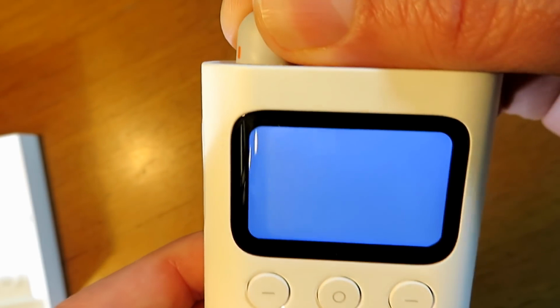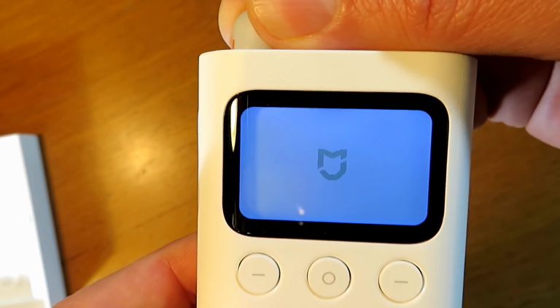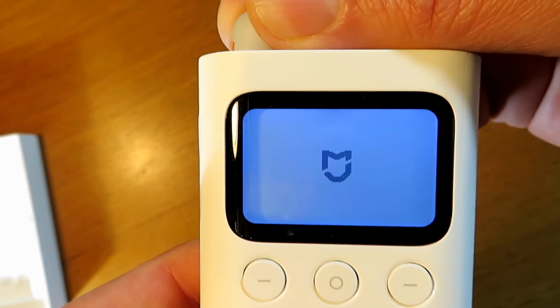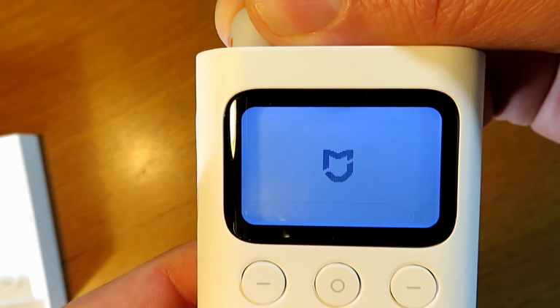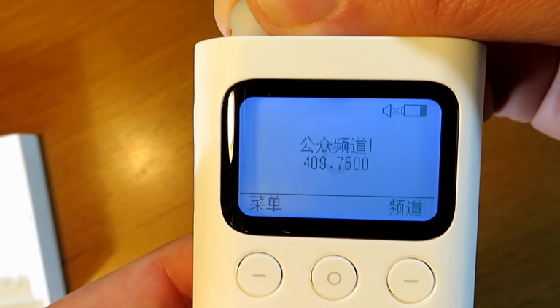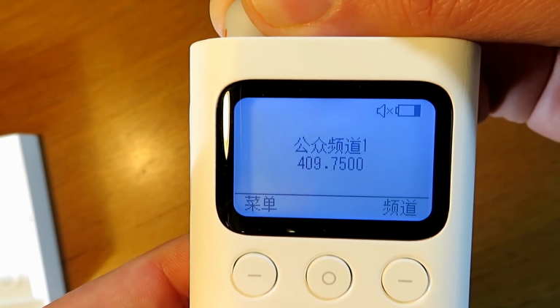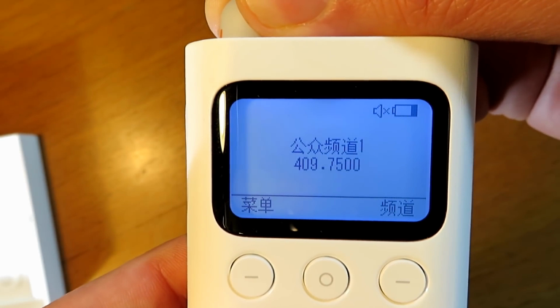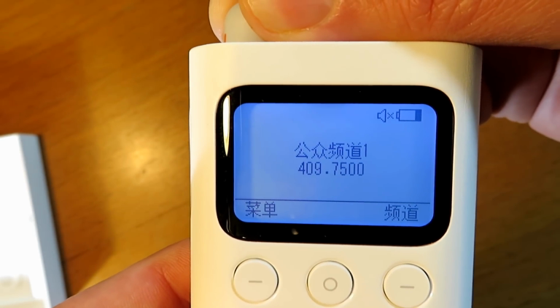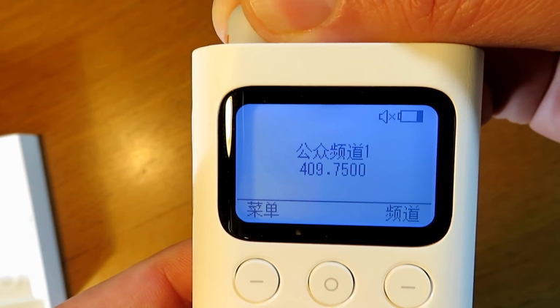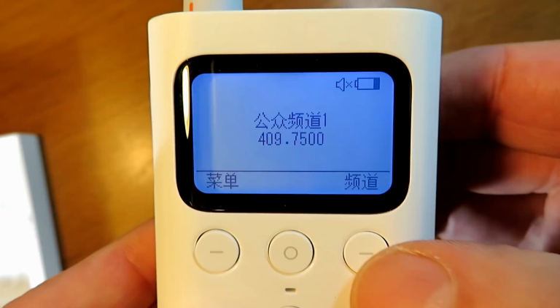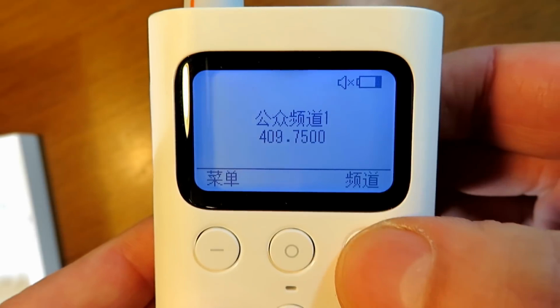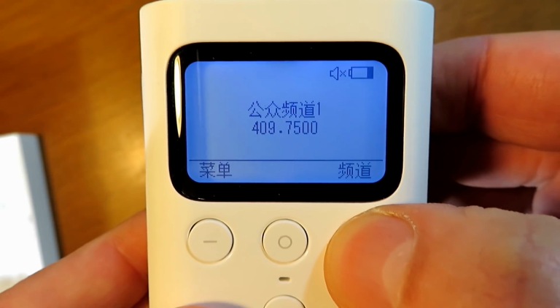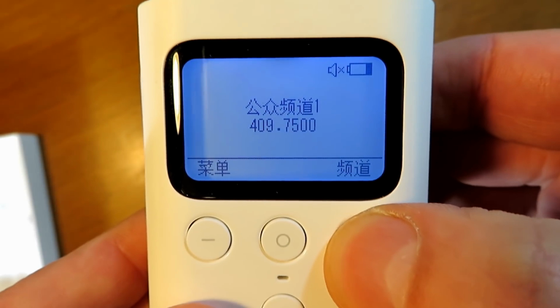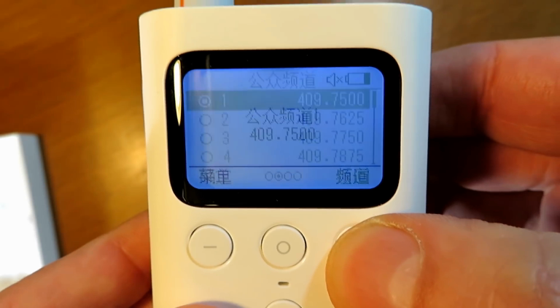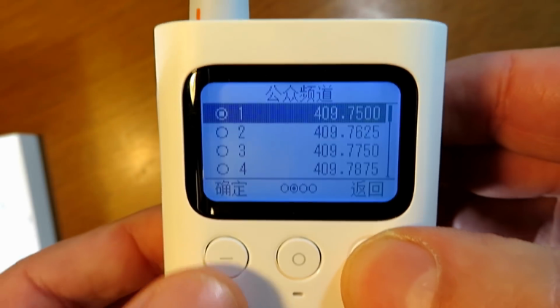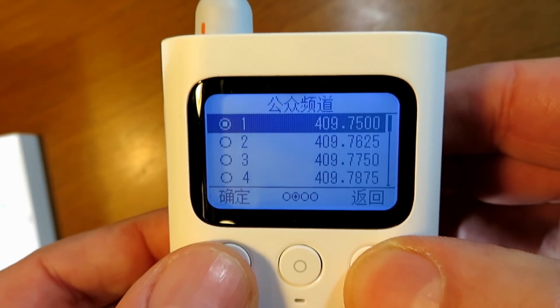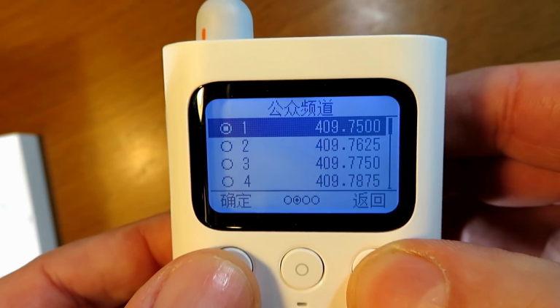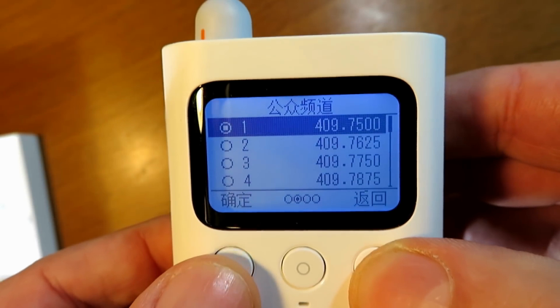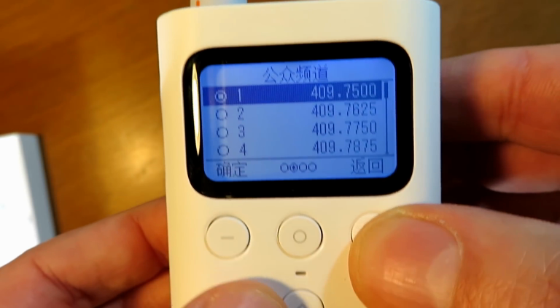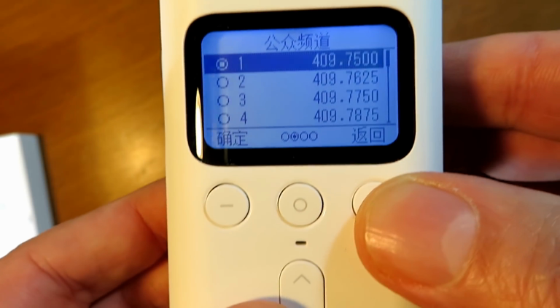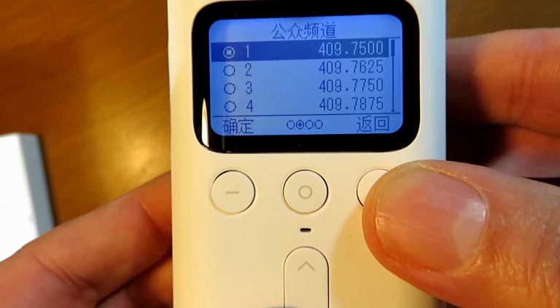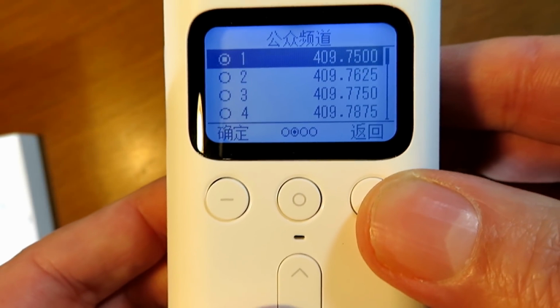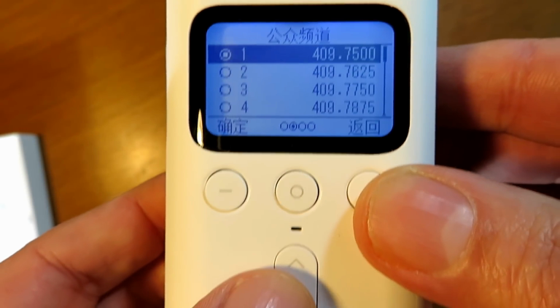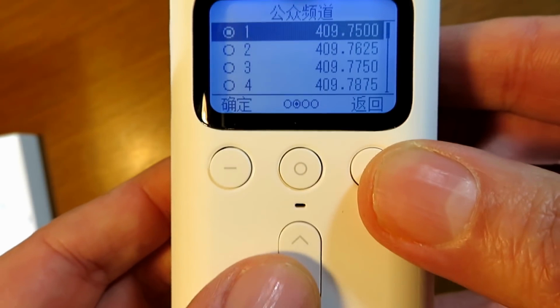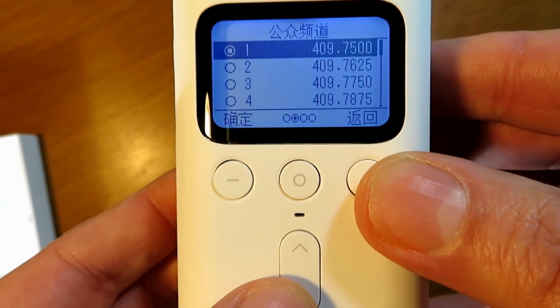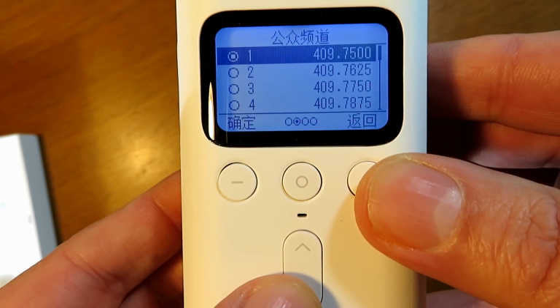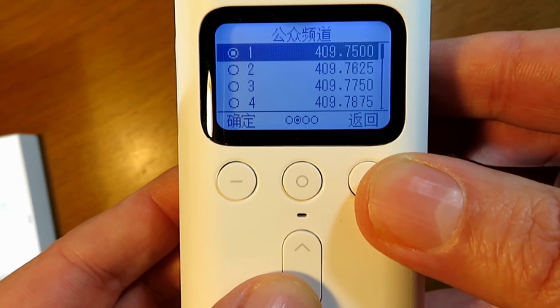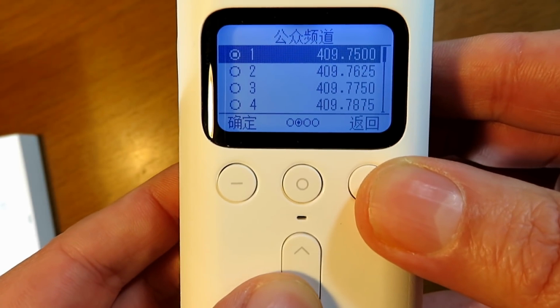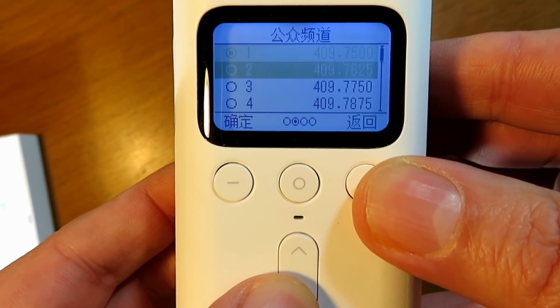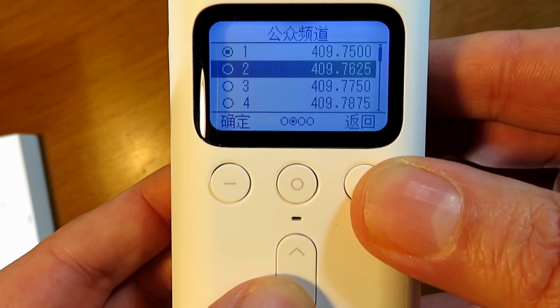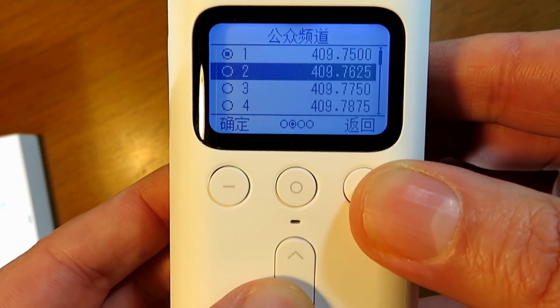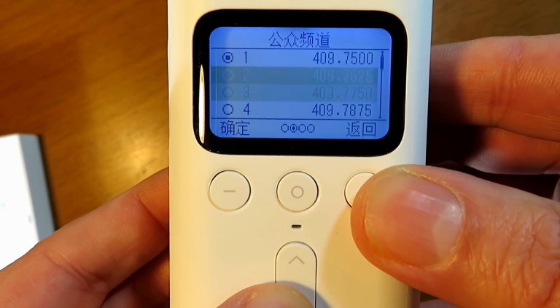It comes up with this little logo, and then unfortunately the menus and all the settings are in Chinese, which is a bit of an issue, obviously.